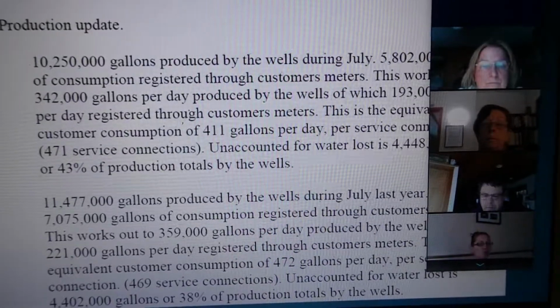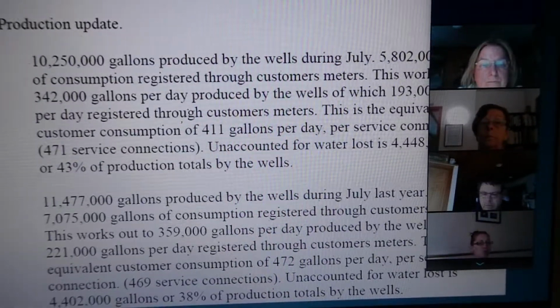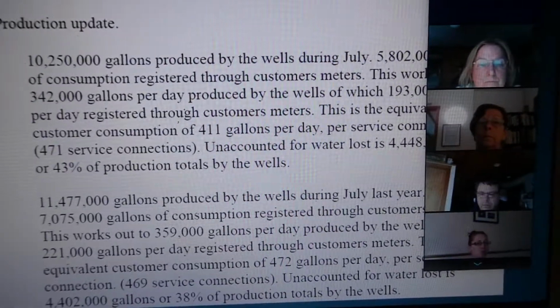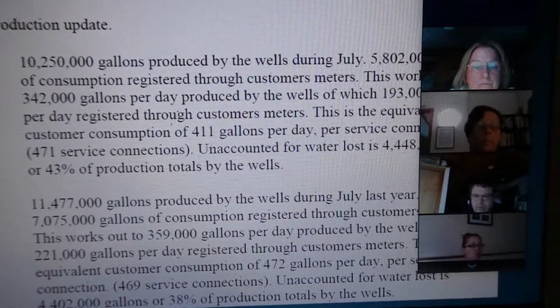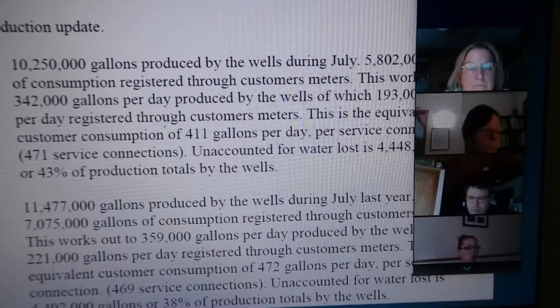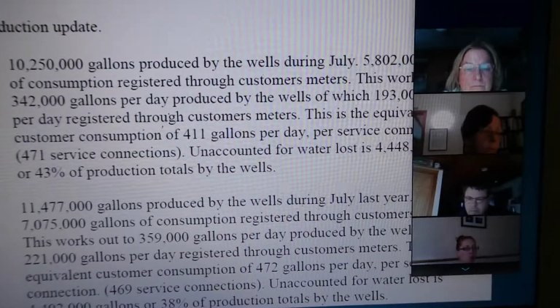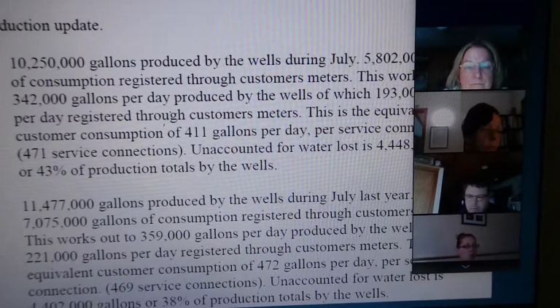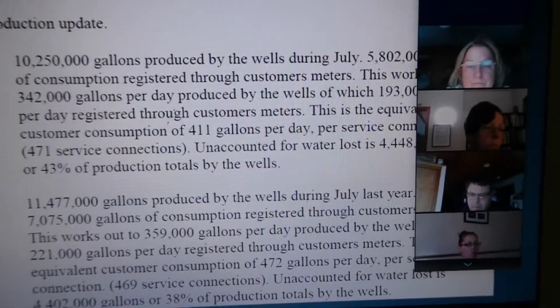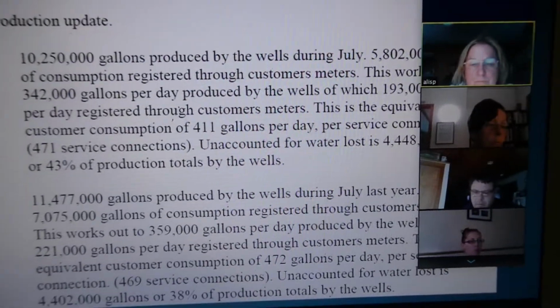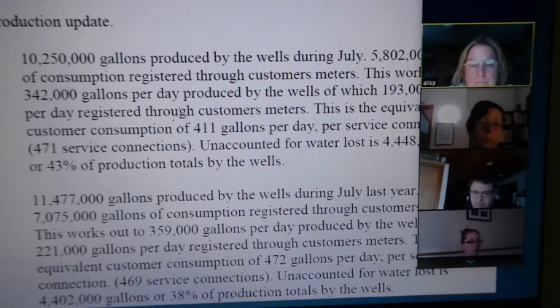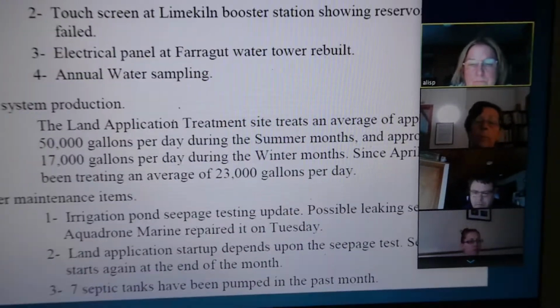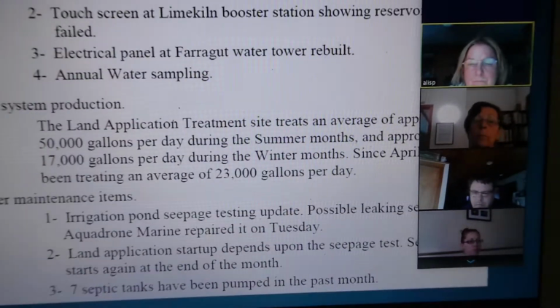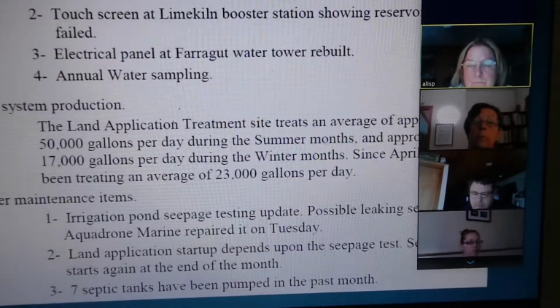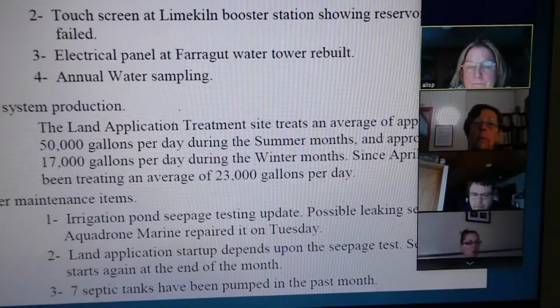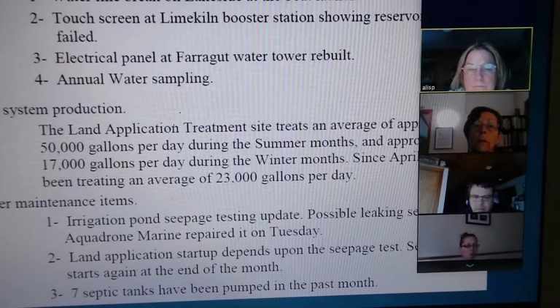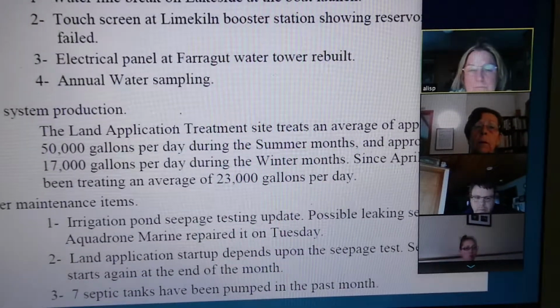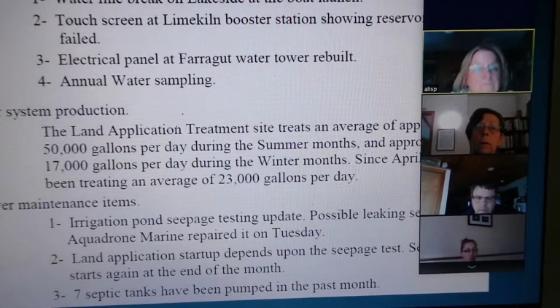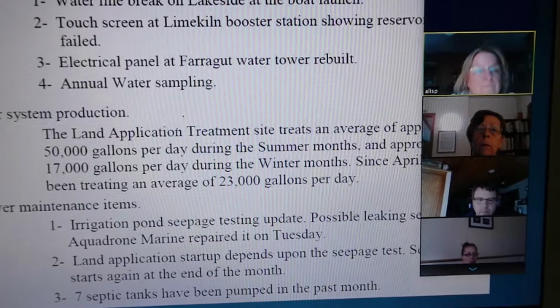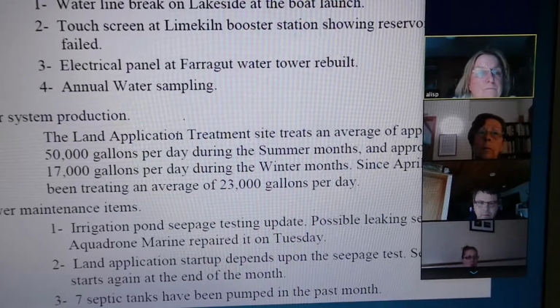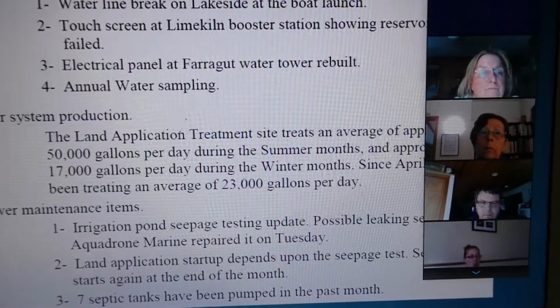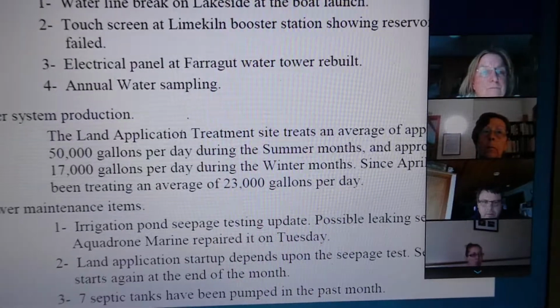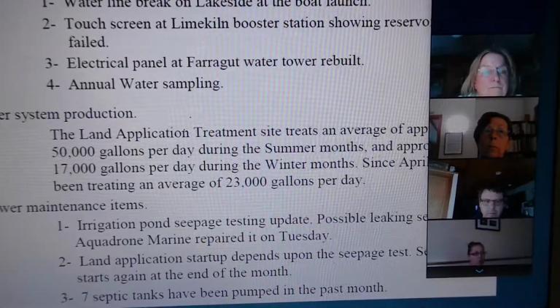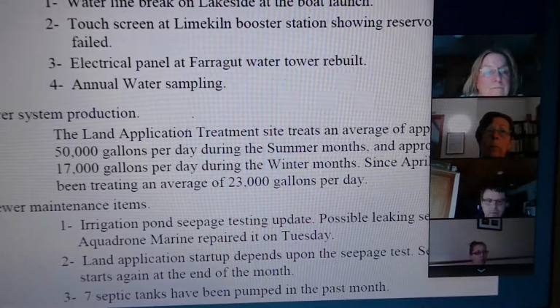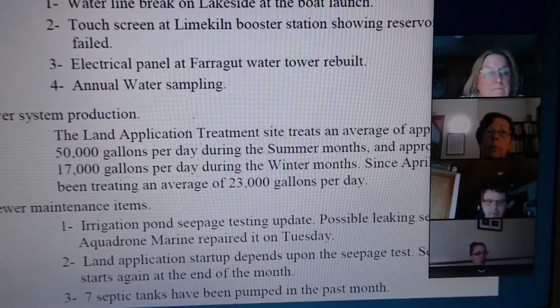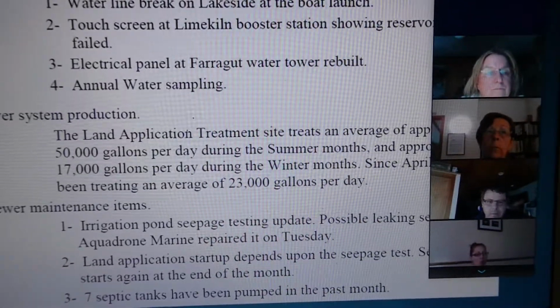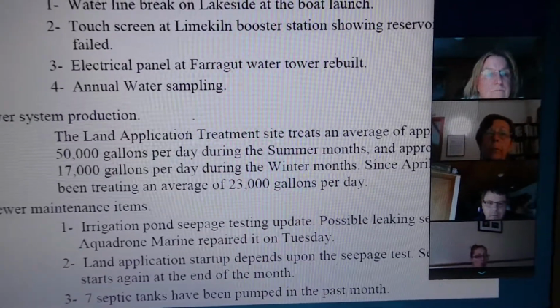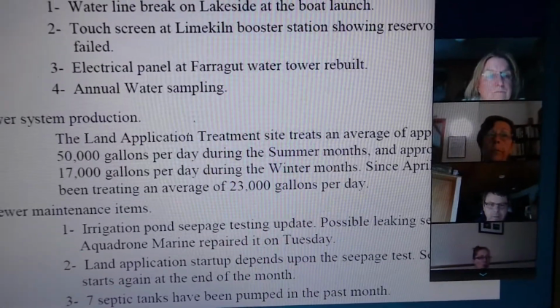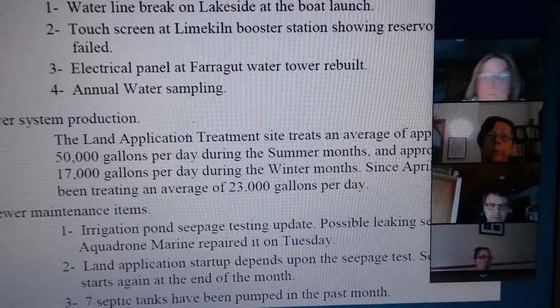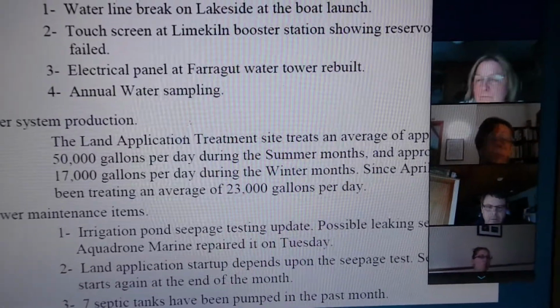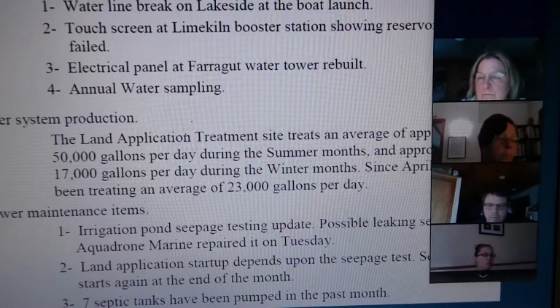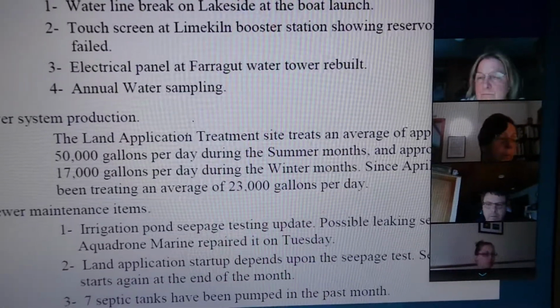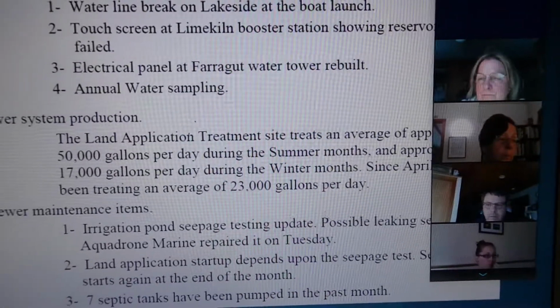As we scroll down, first of all, before going down to water system items, are there any questions about the consumption and production report?